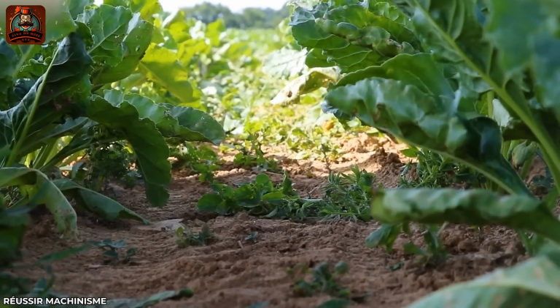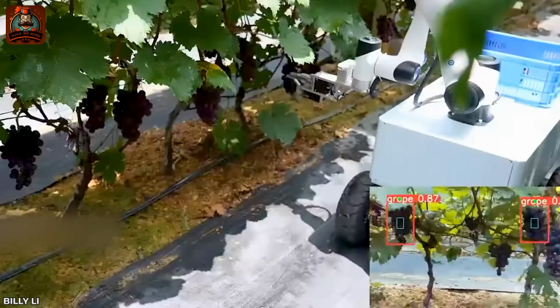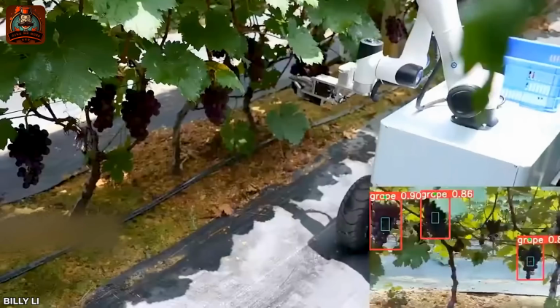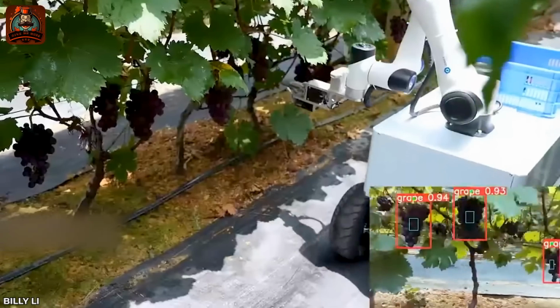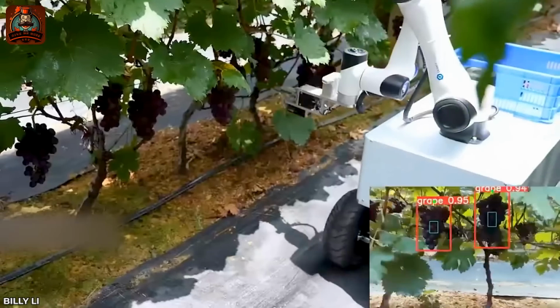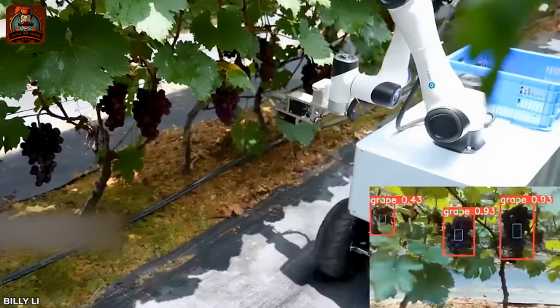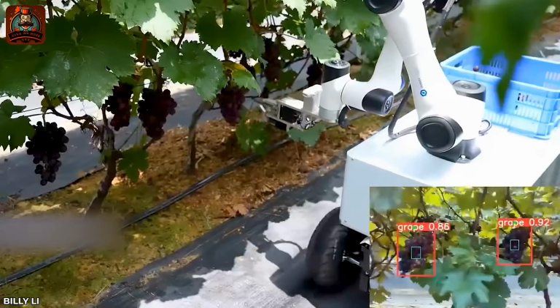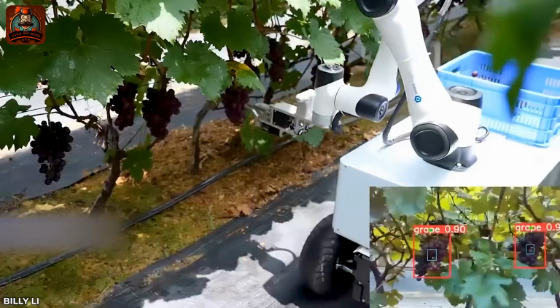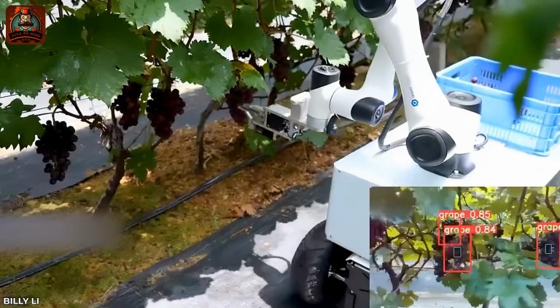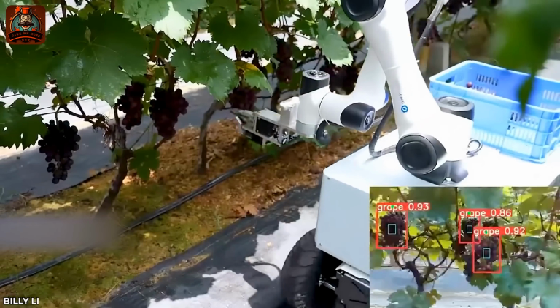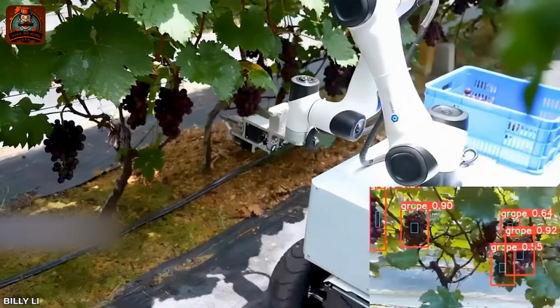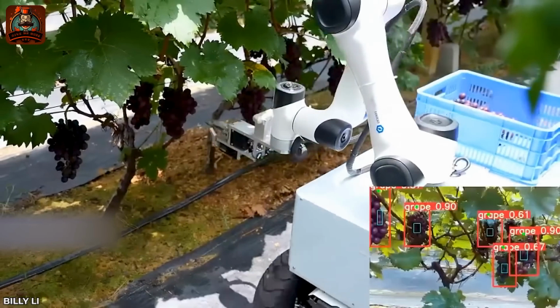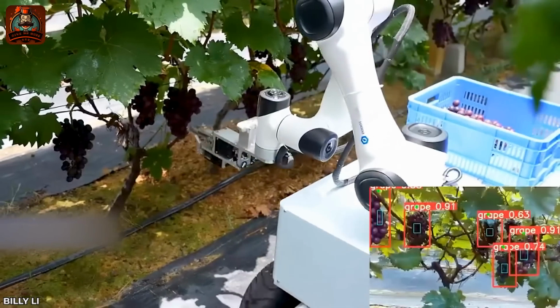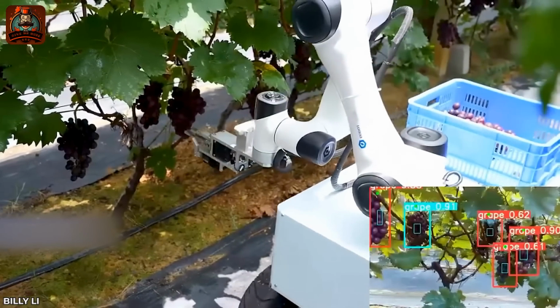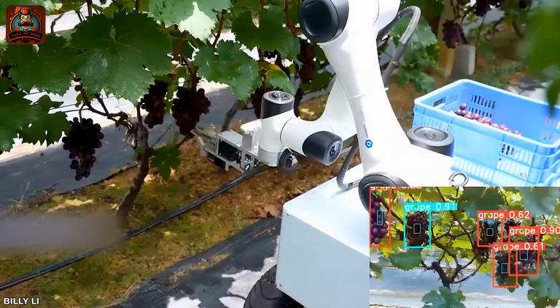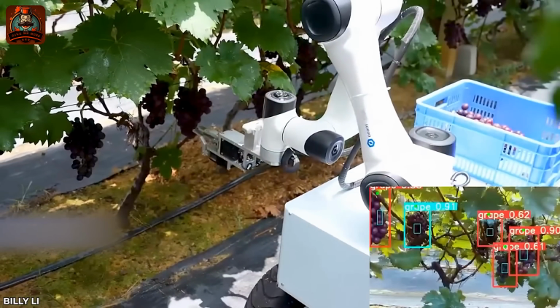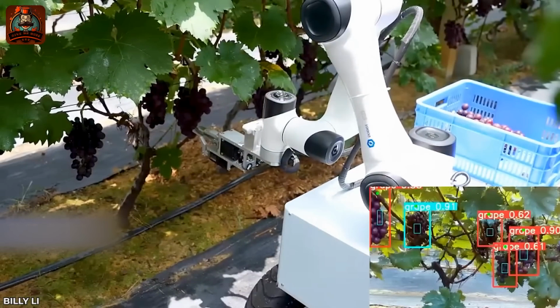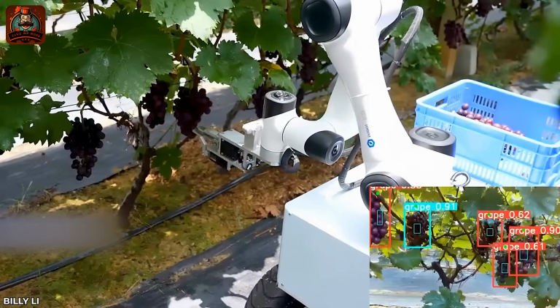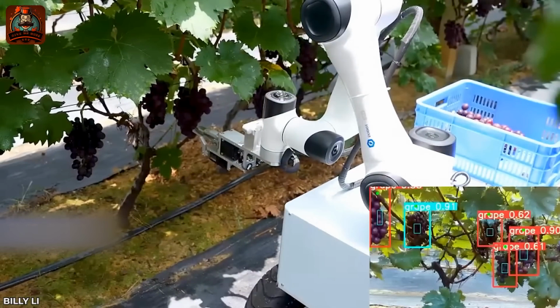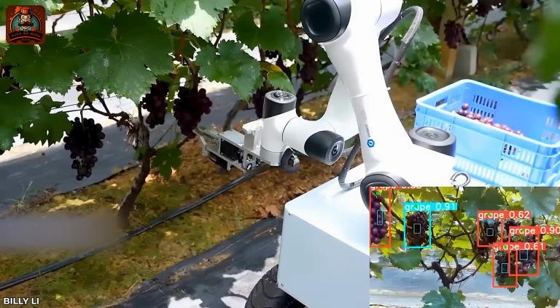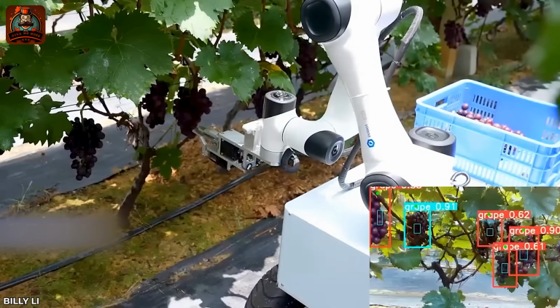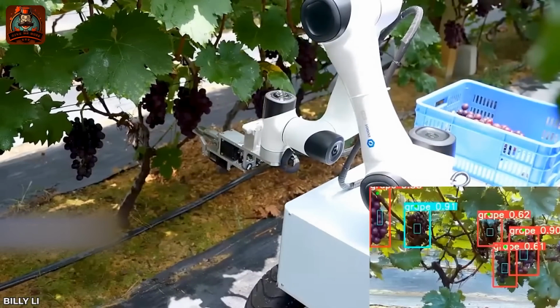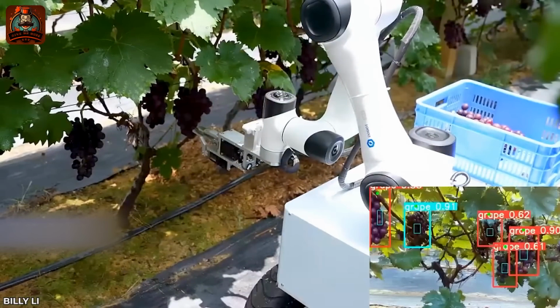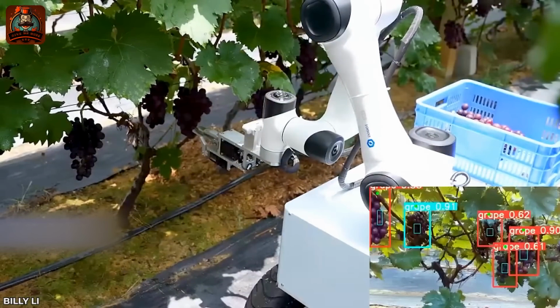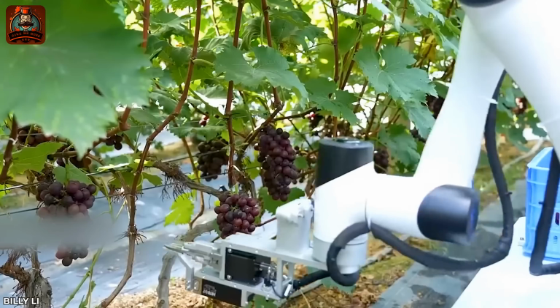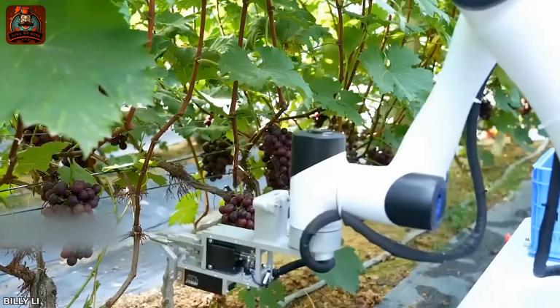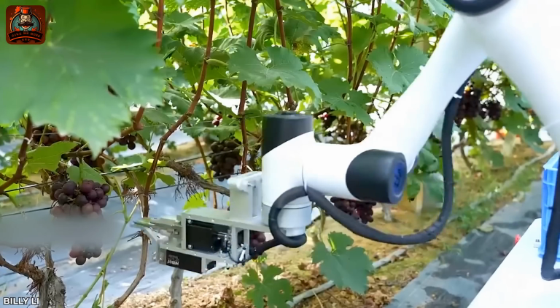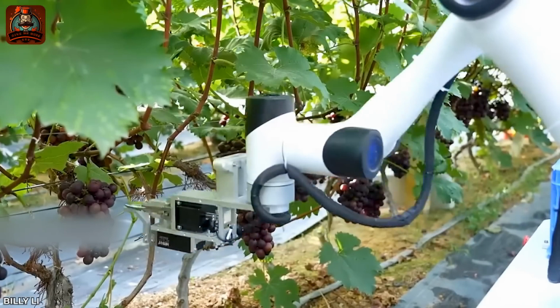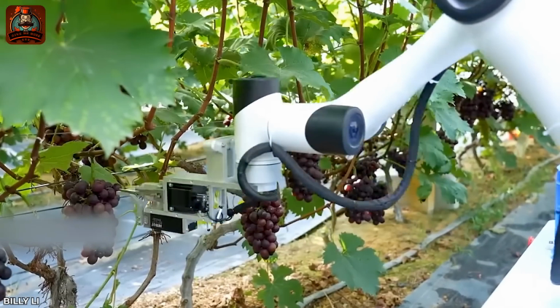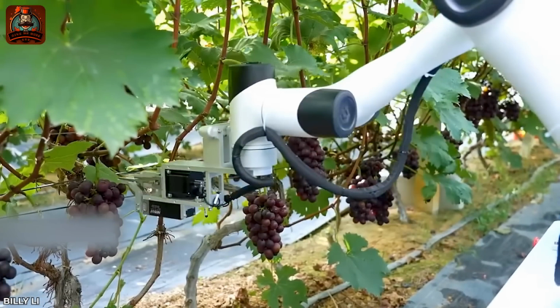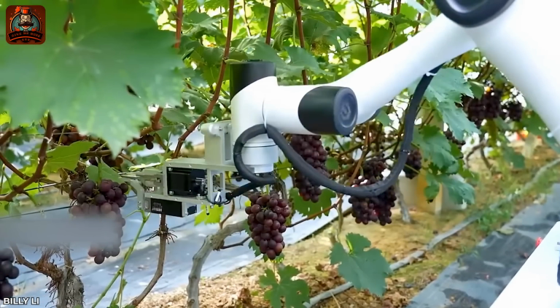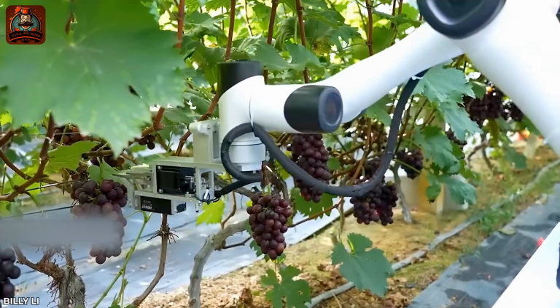The Agricultural Robot Assistant harvests grapes and analyzes grape growth.